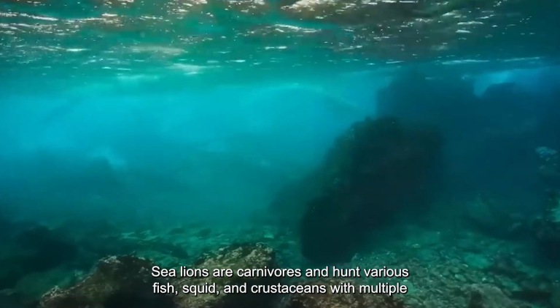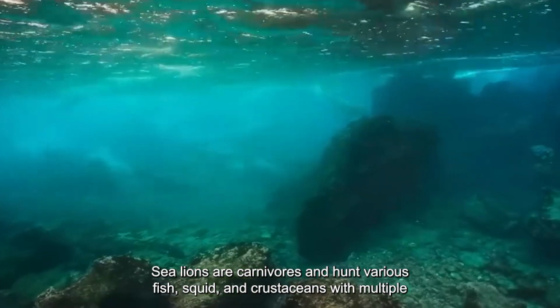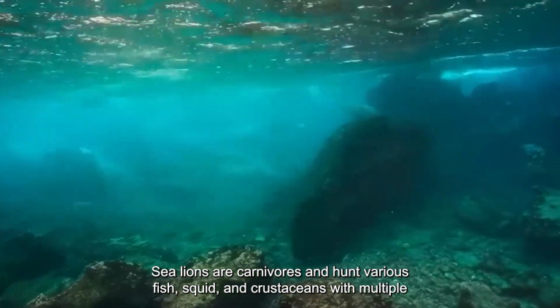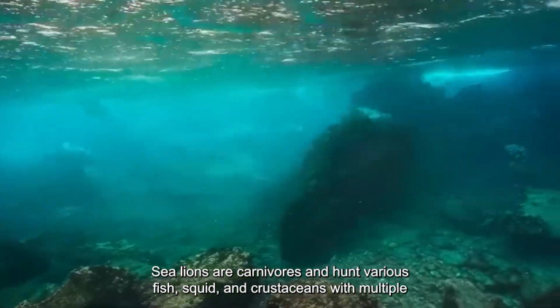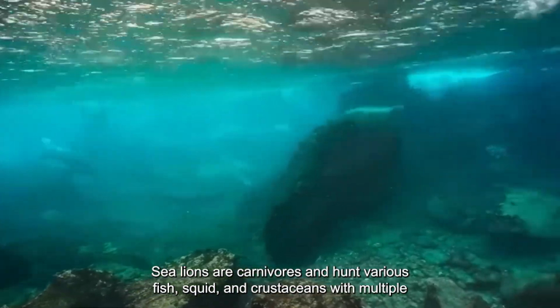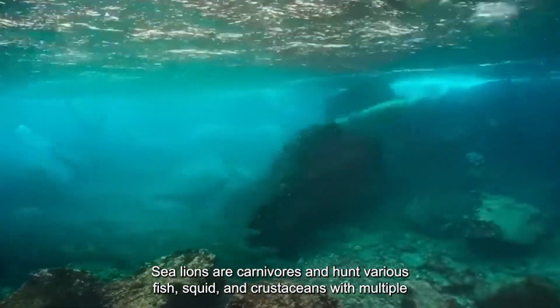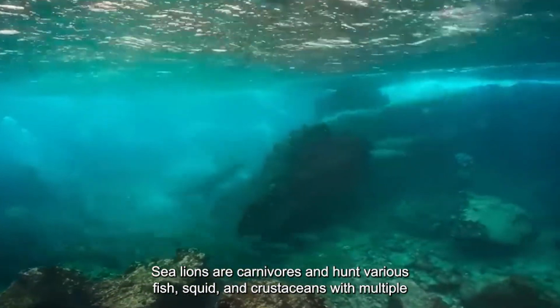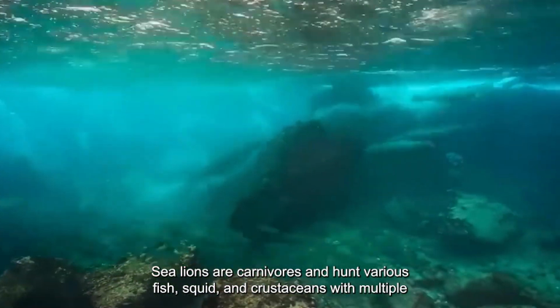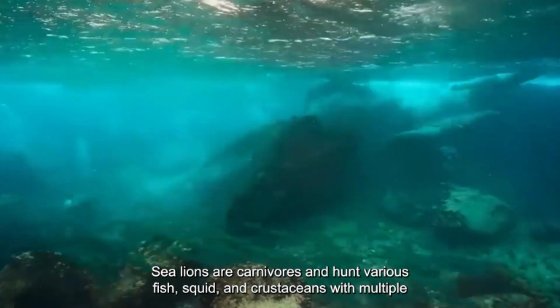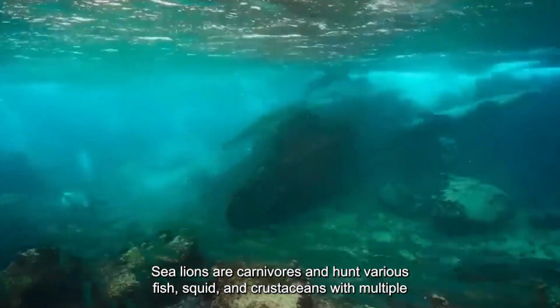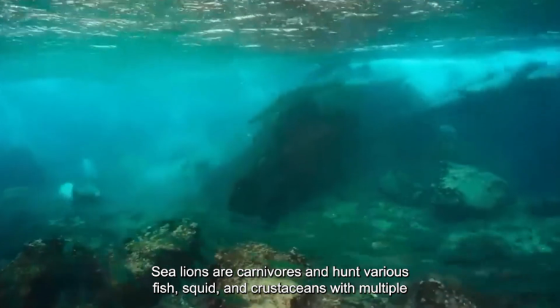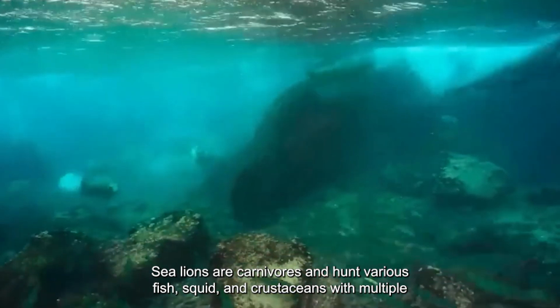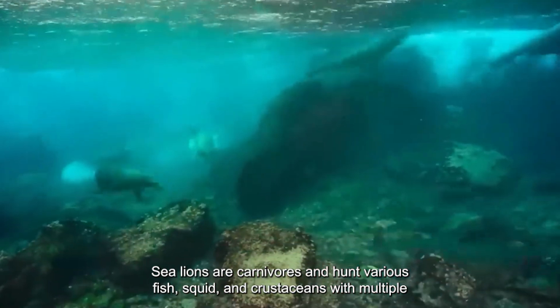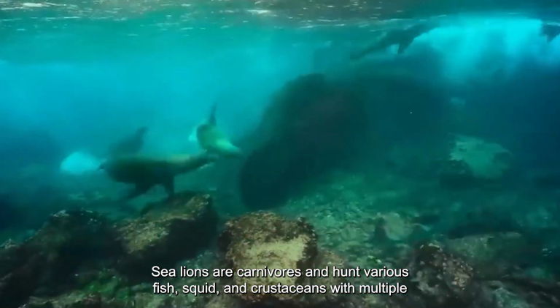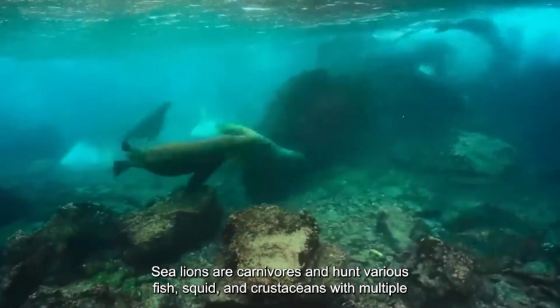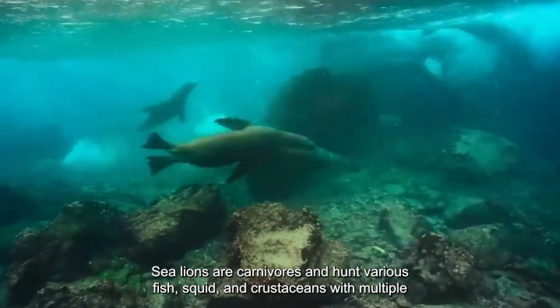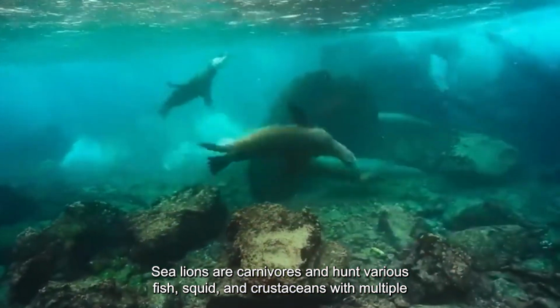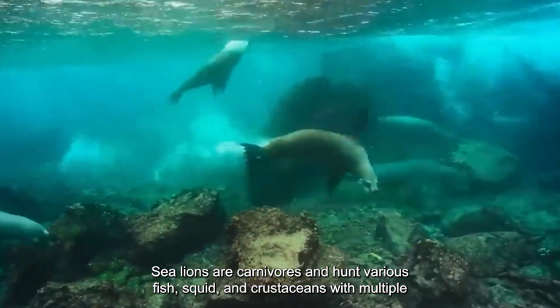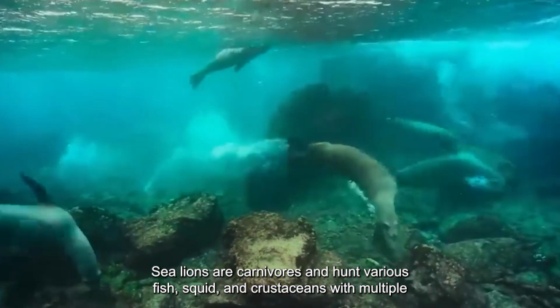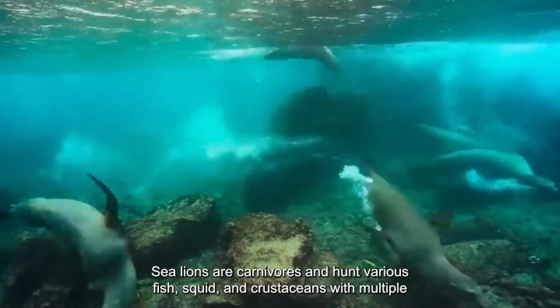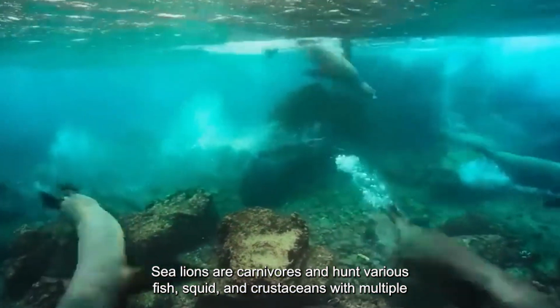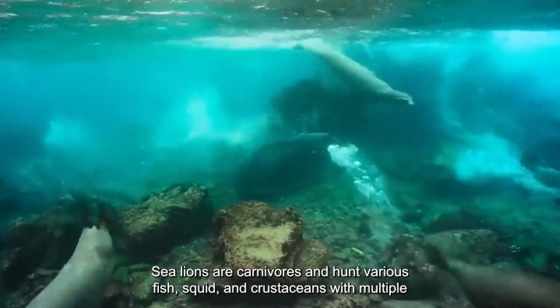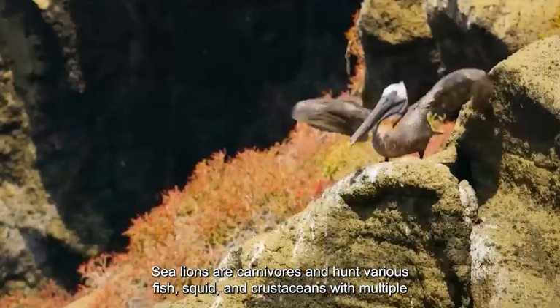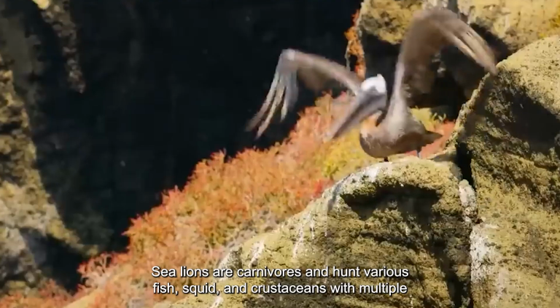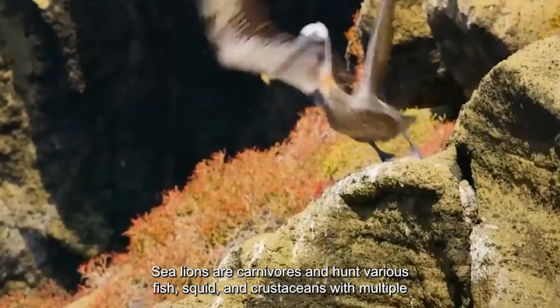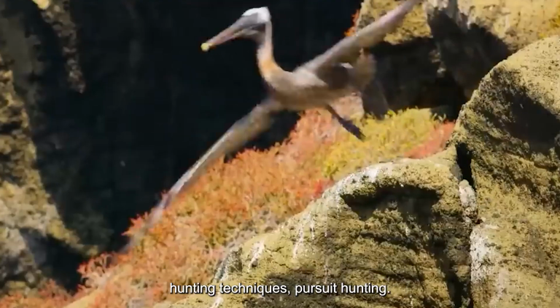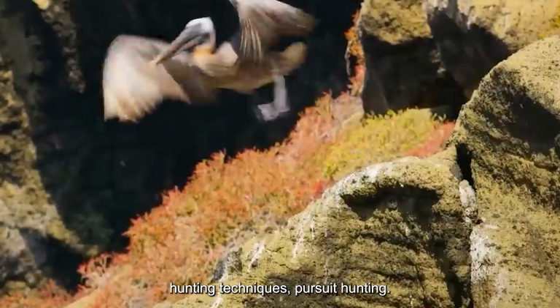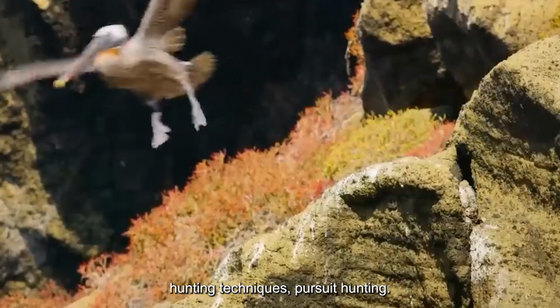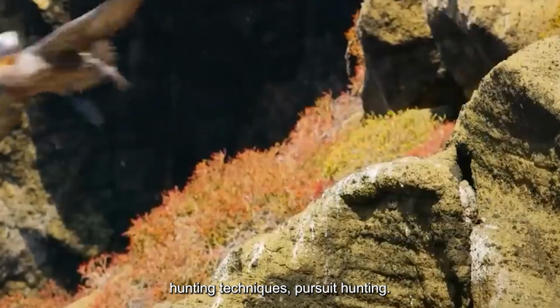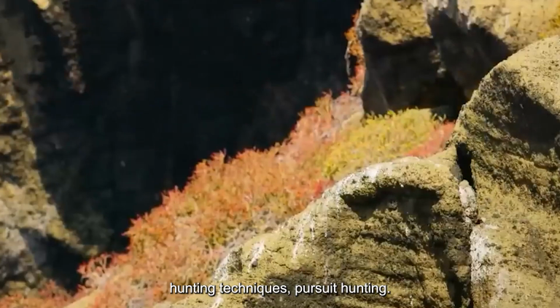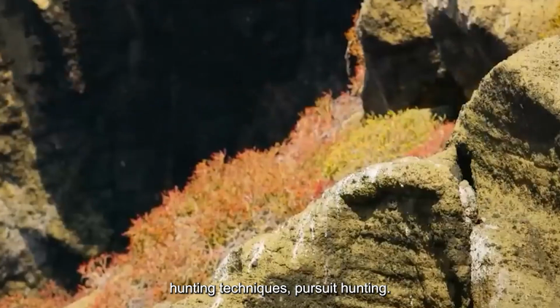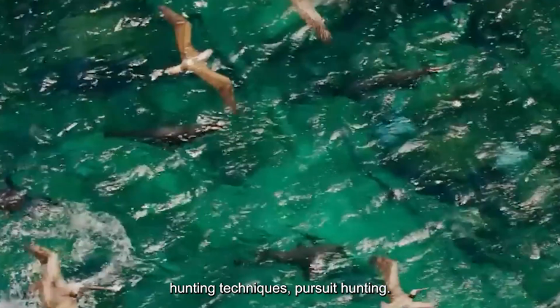Sea lions are carnivores and hunt various fish, squid, and crustaceans using multiple hunting techniques.